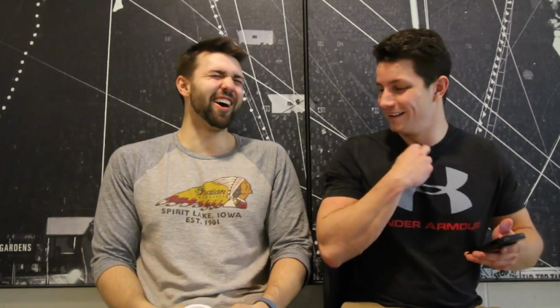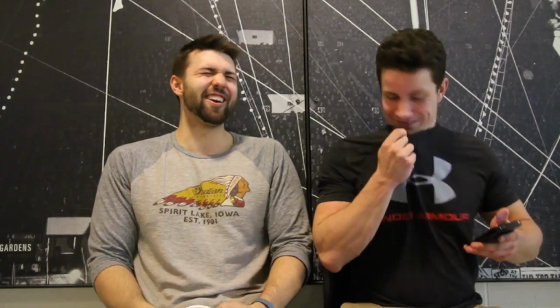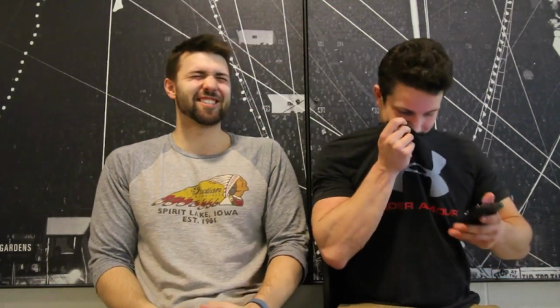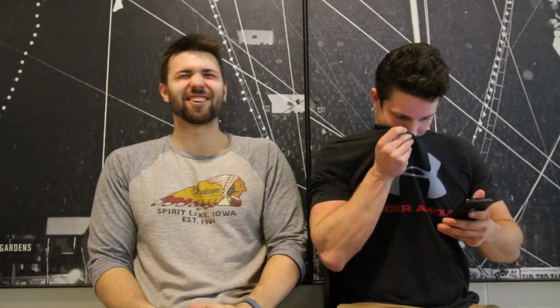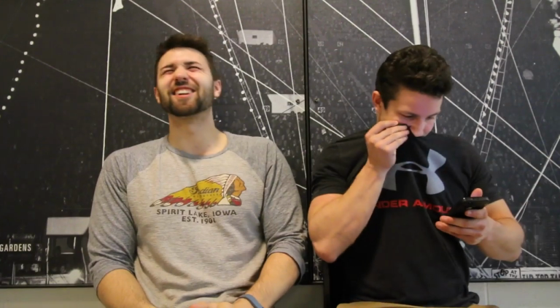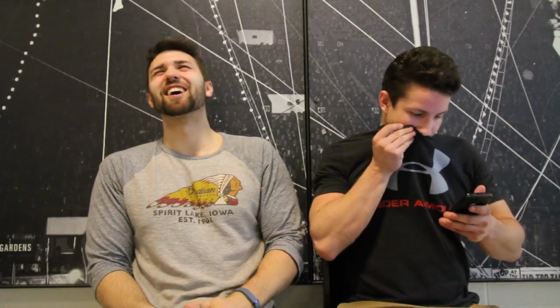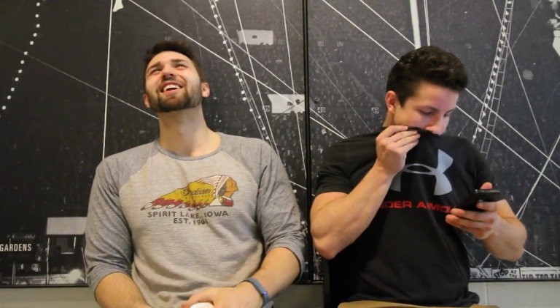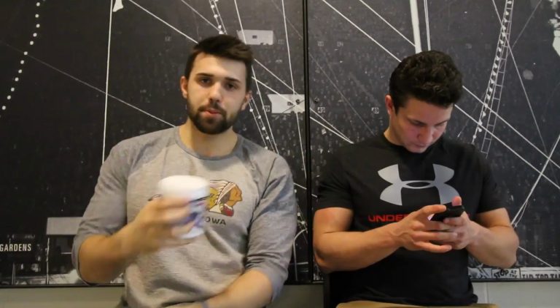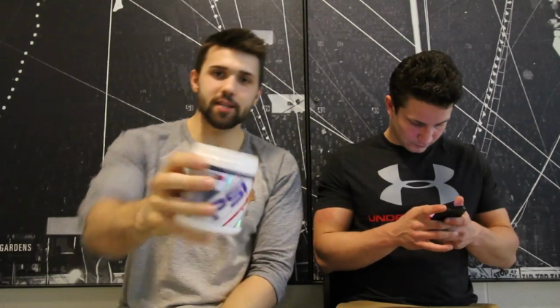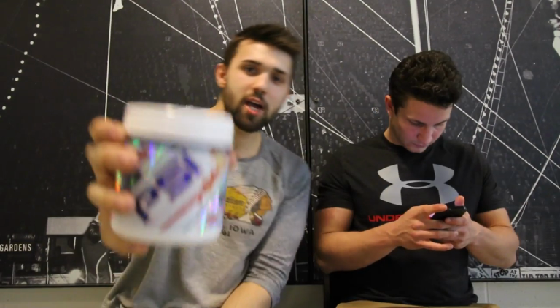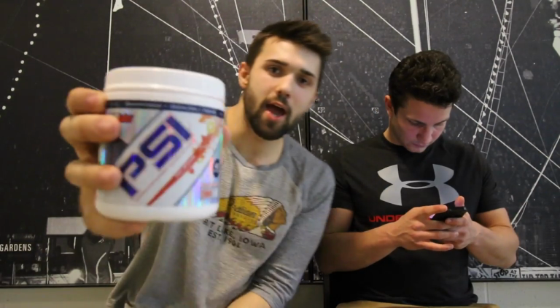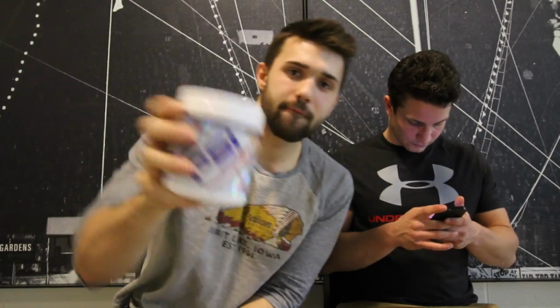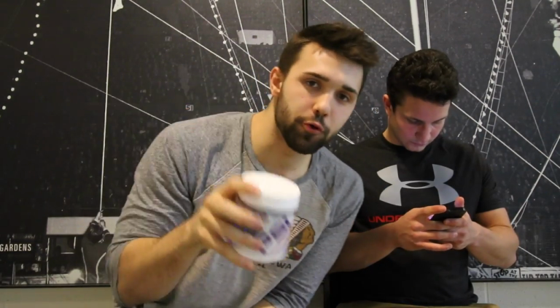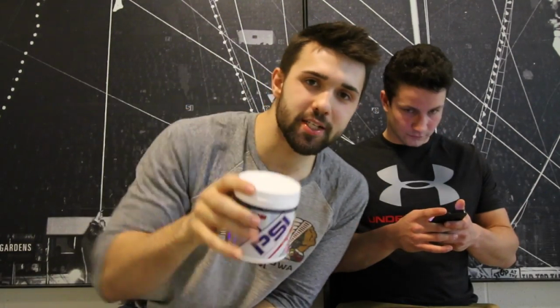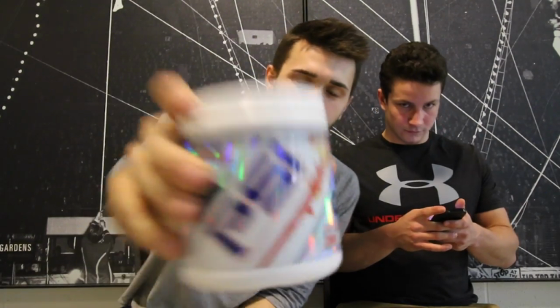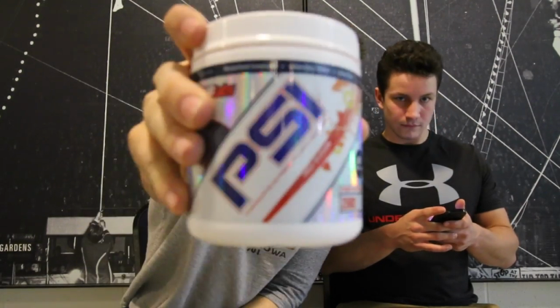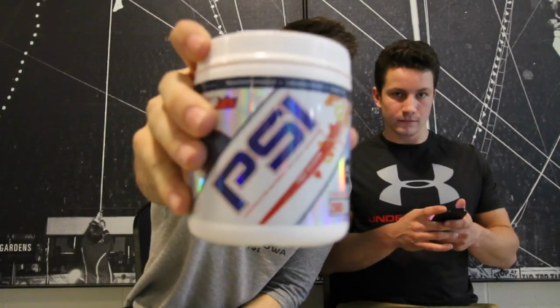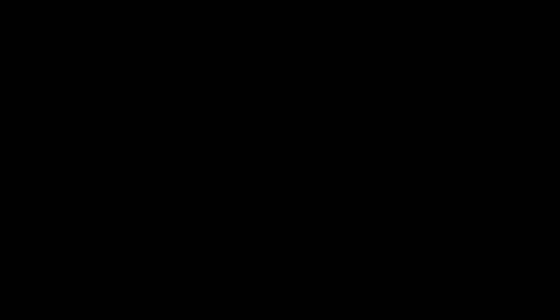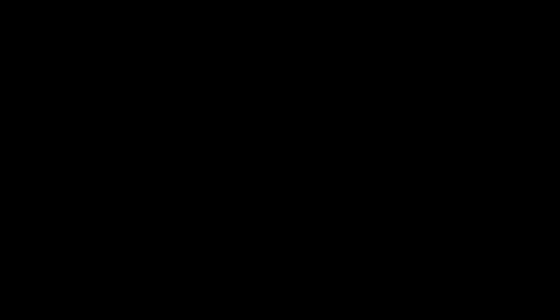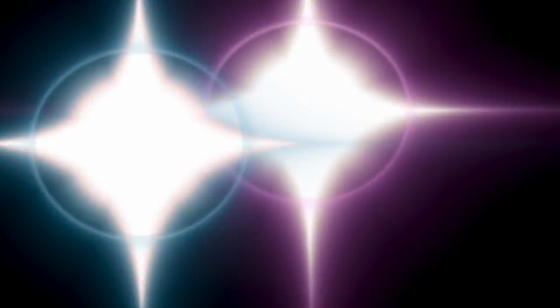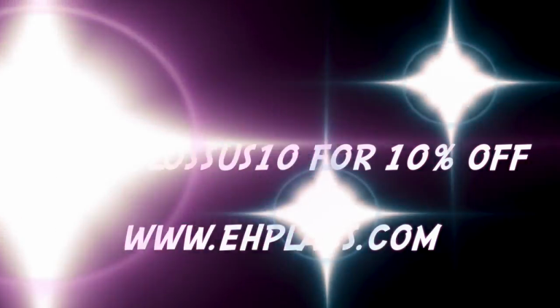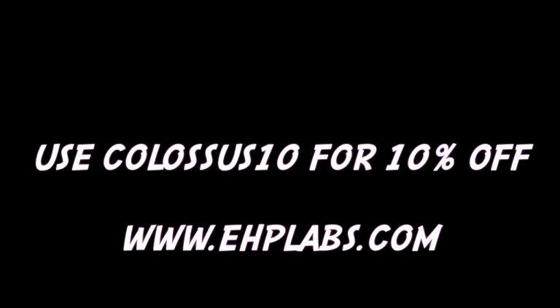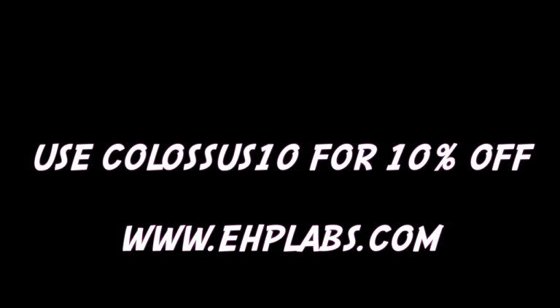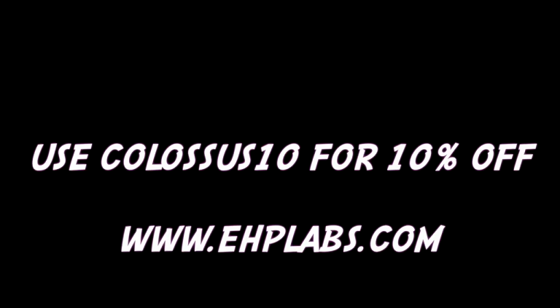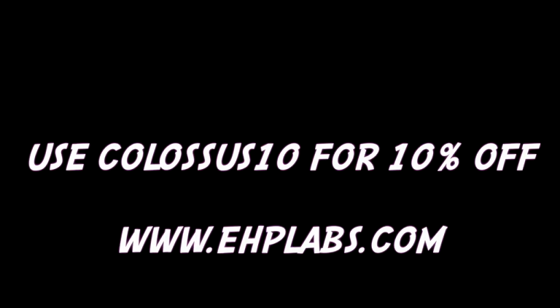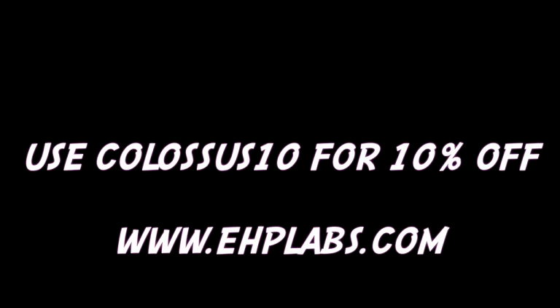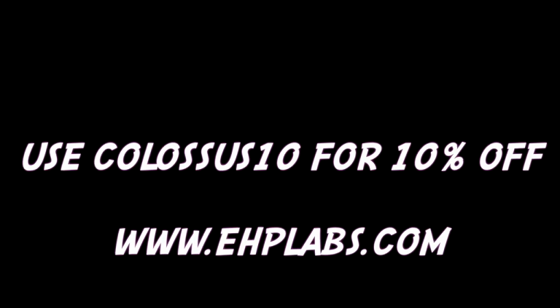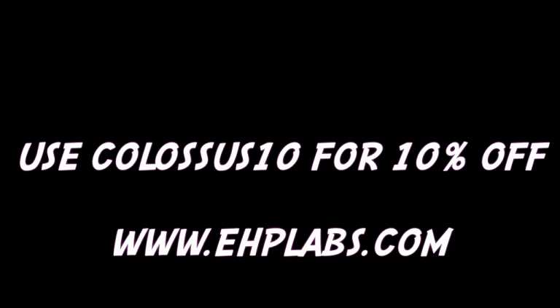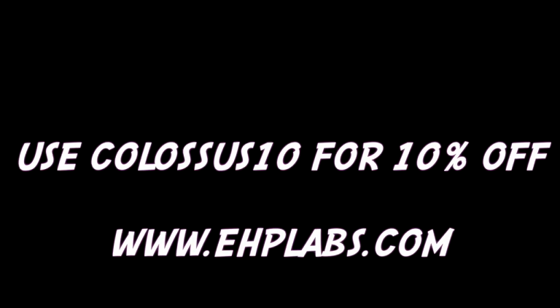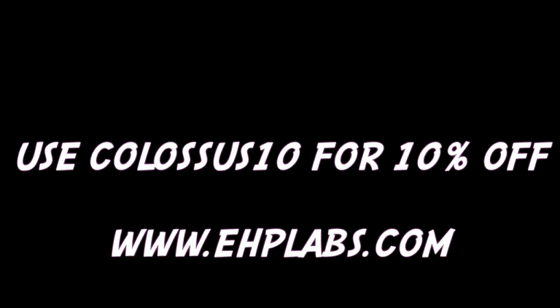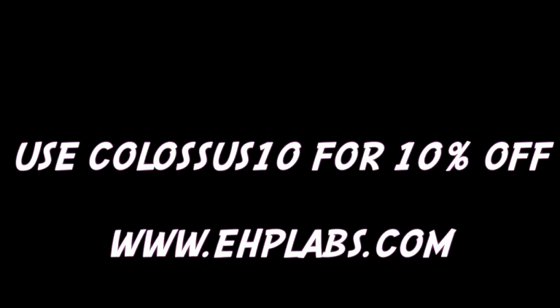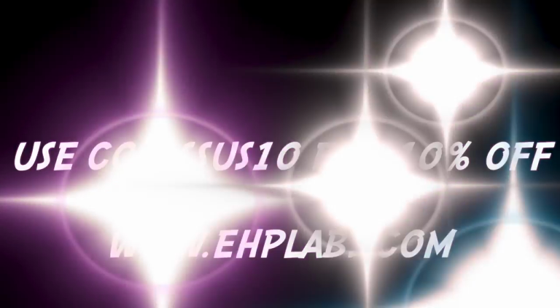I snorted it. PSI, Brute Explosion. 10% off, Colossus 10.